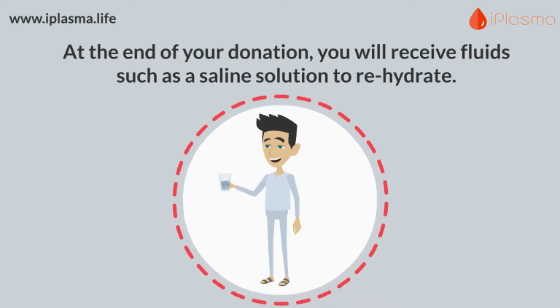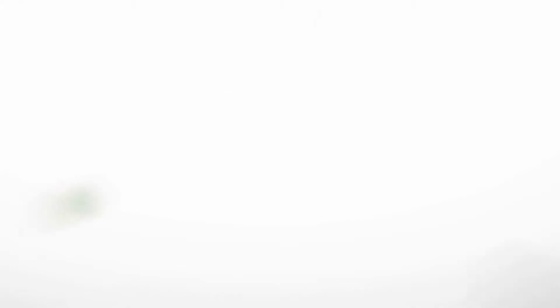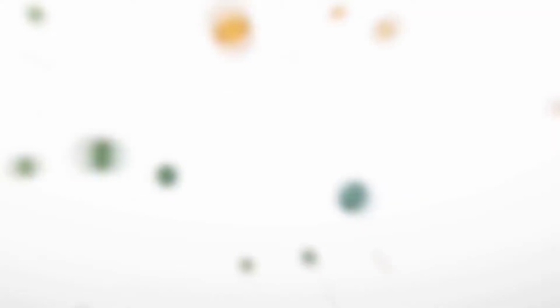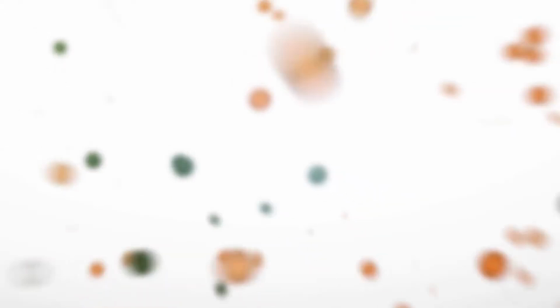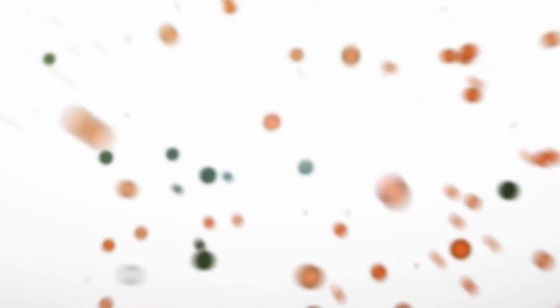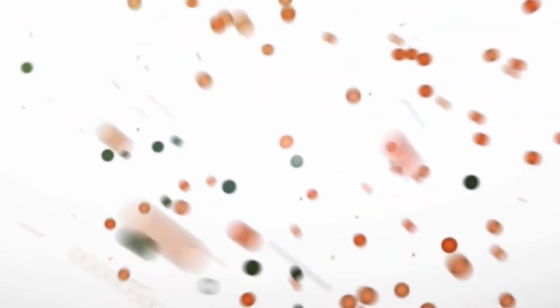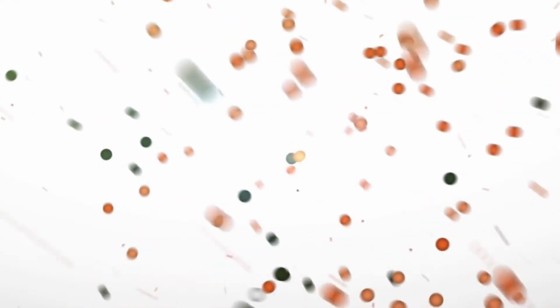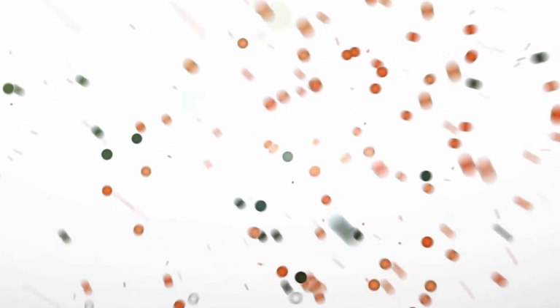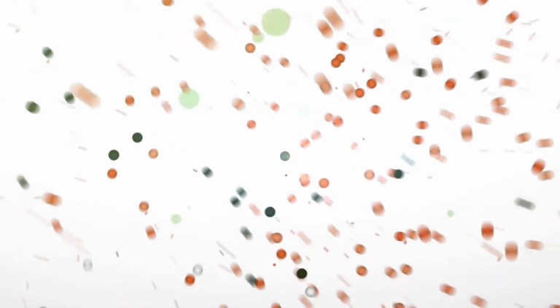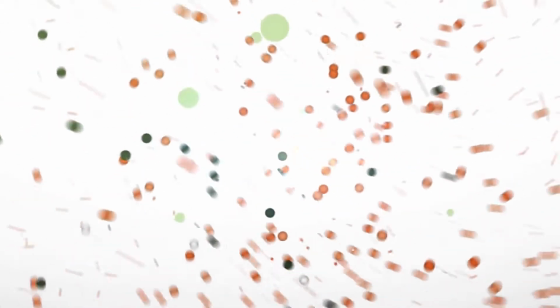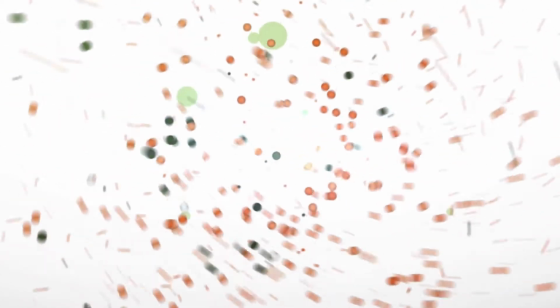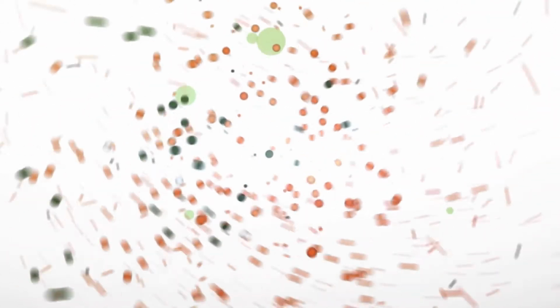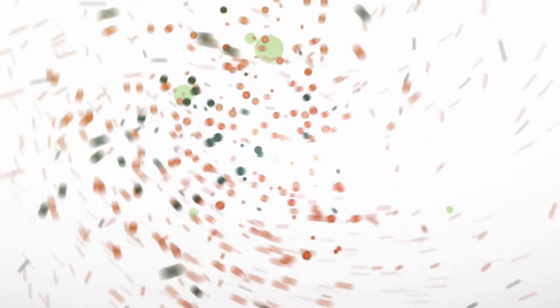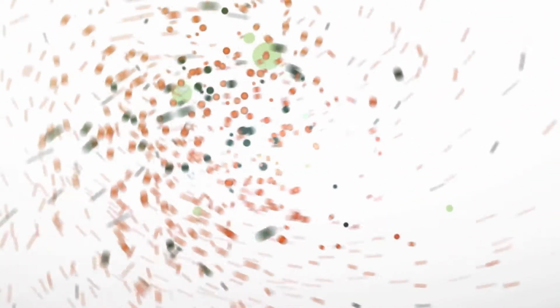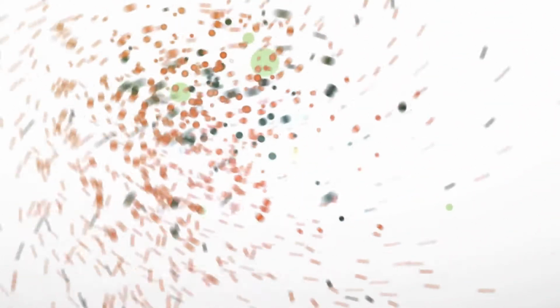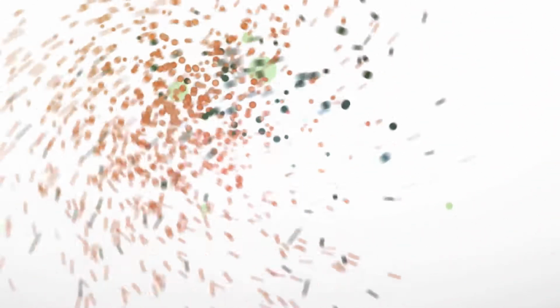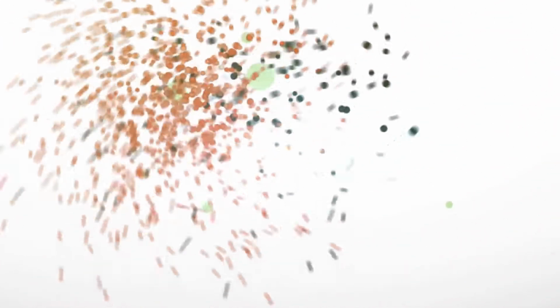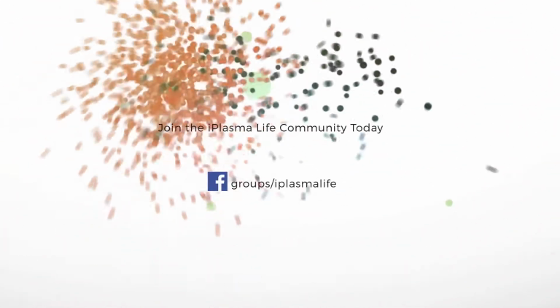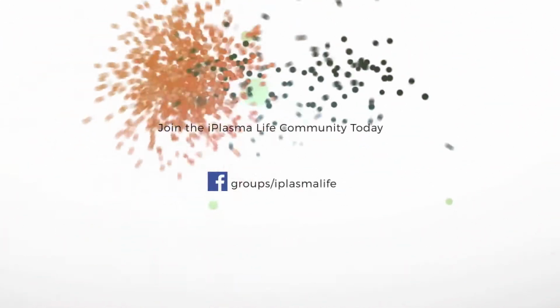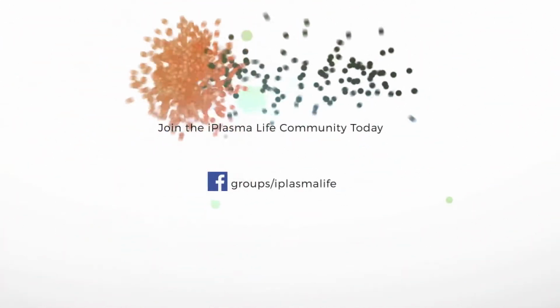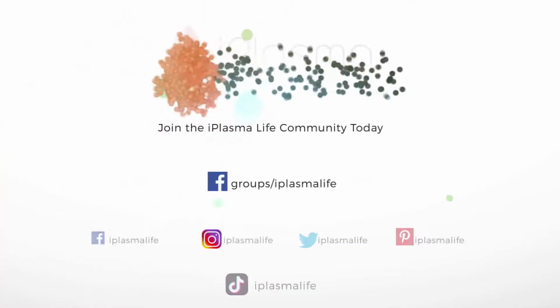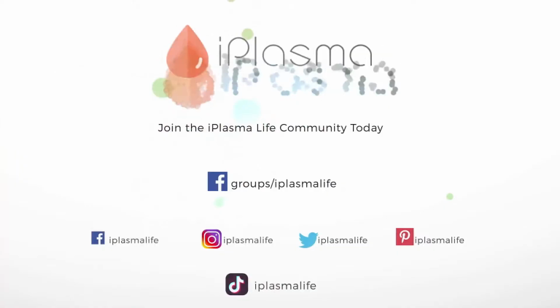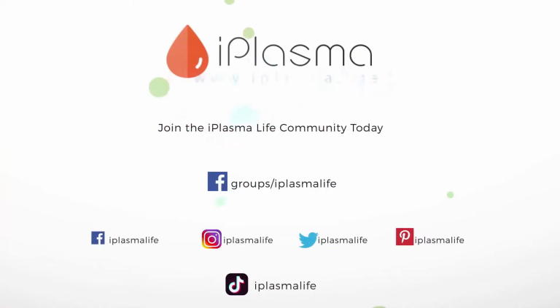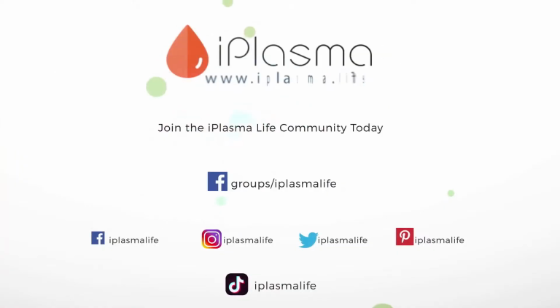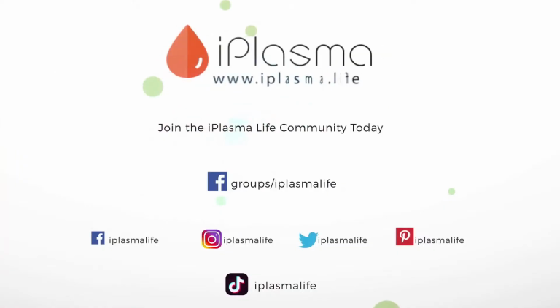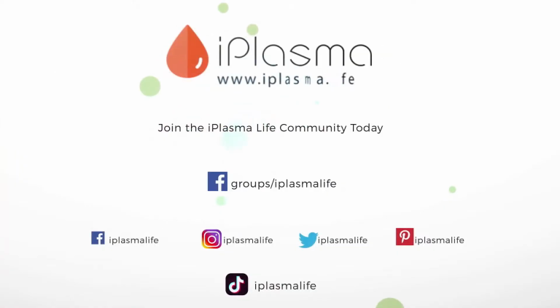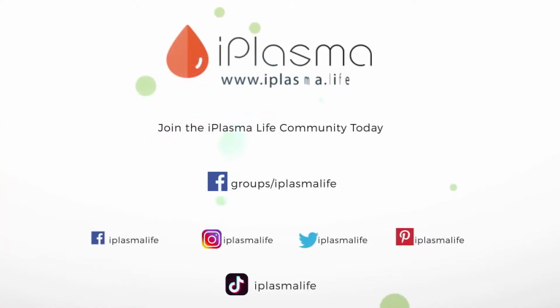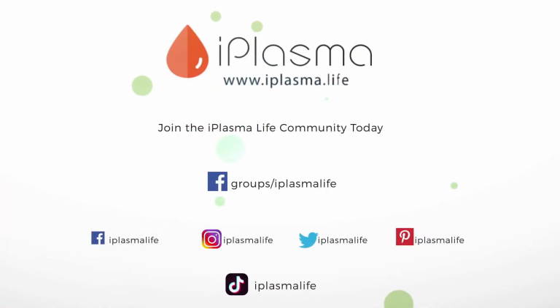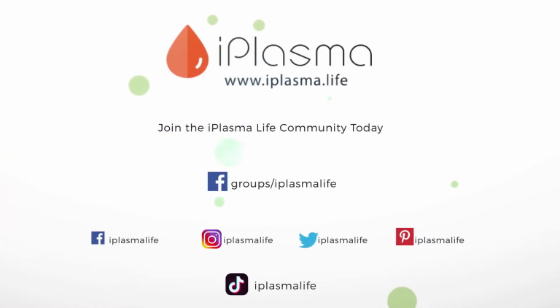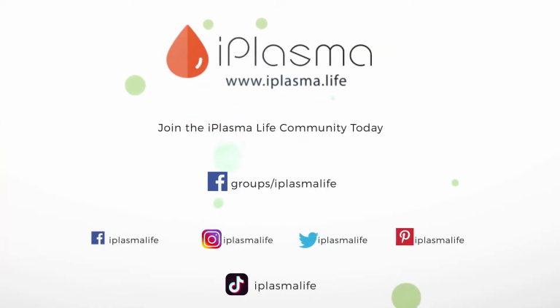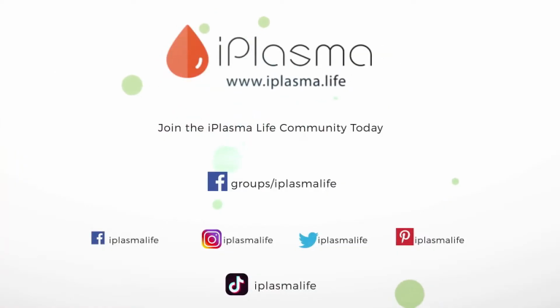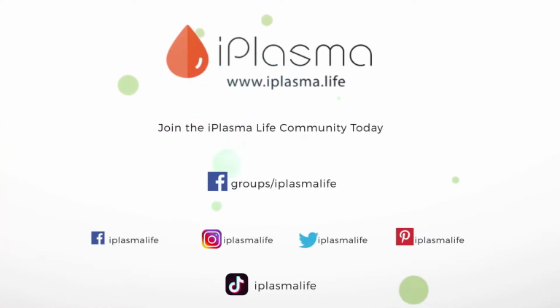To donate plasma, find a center today on www.iplasma.life.